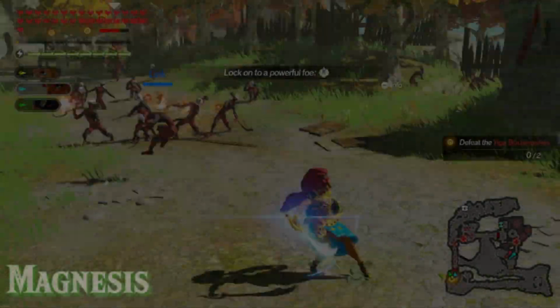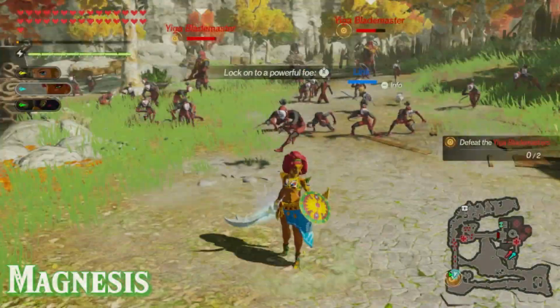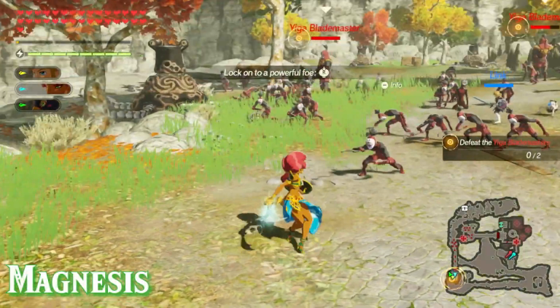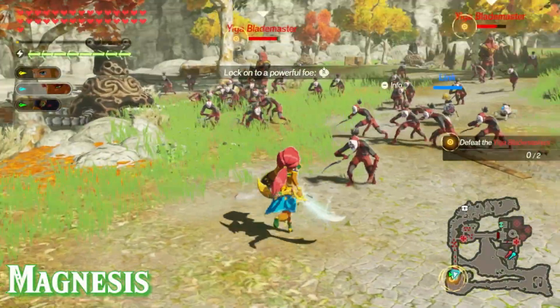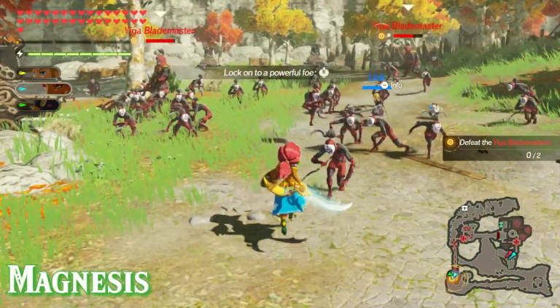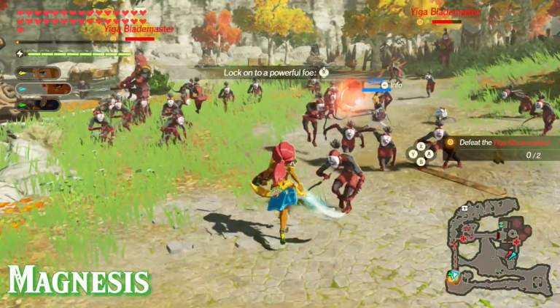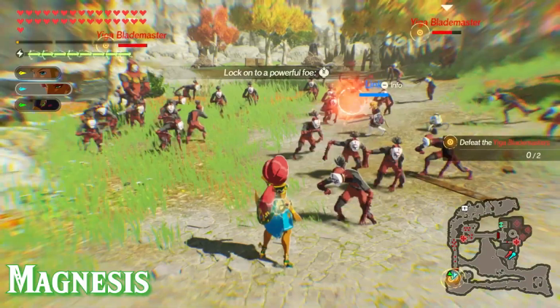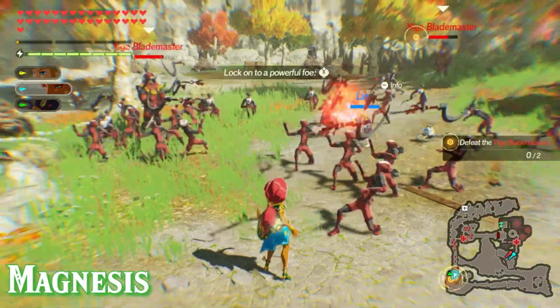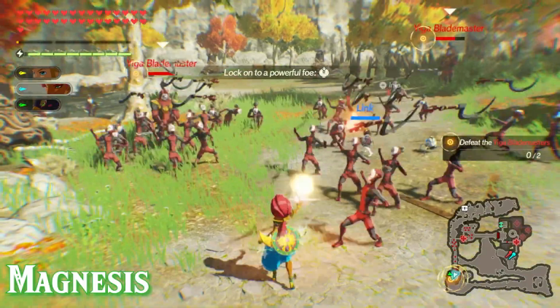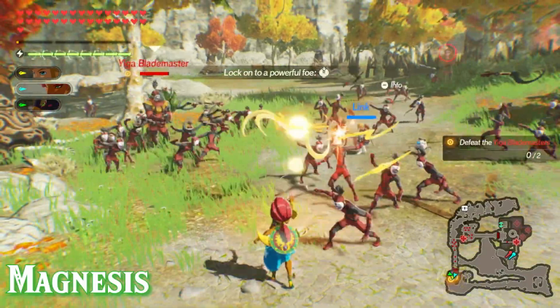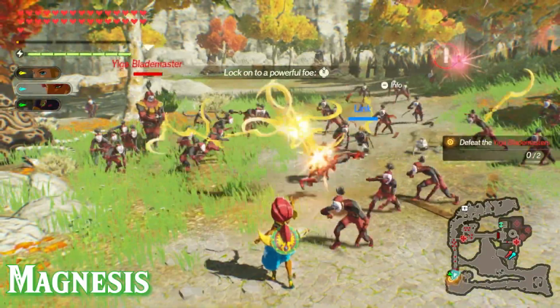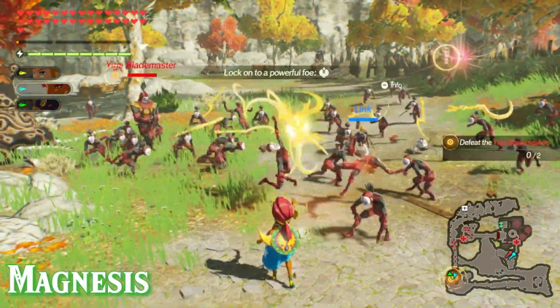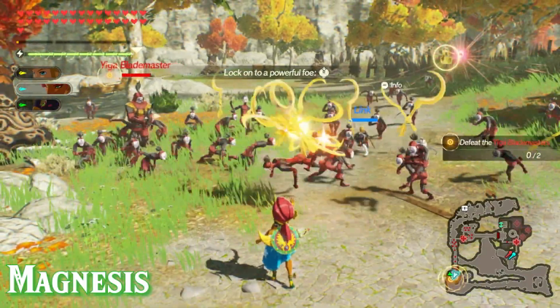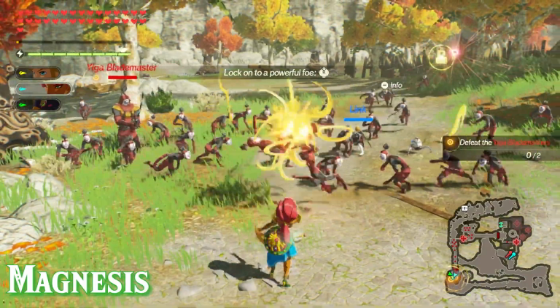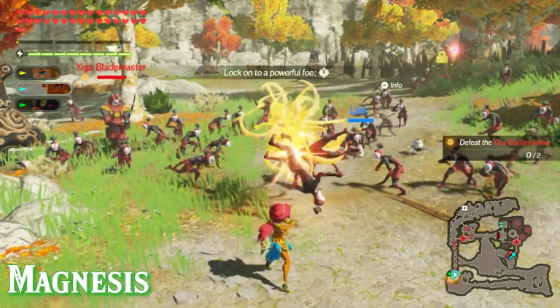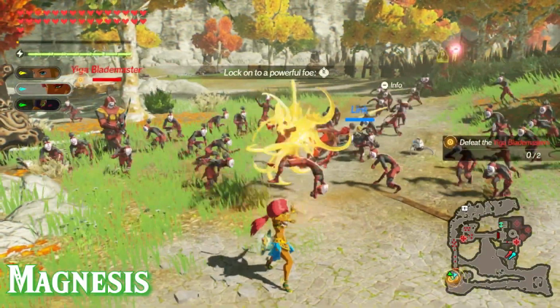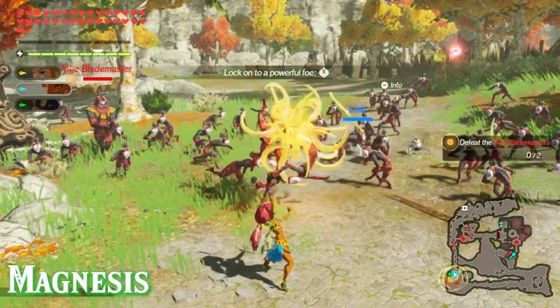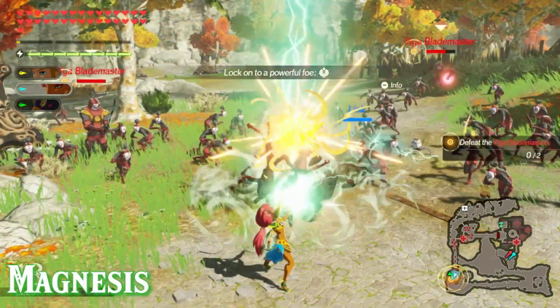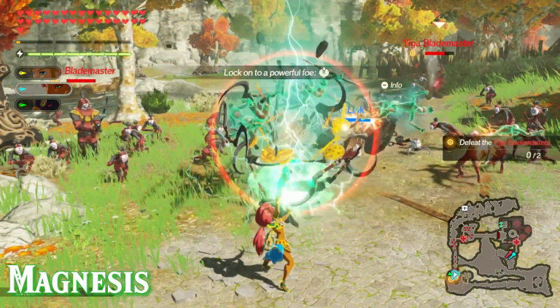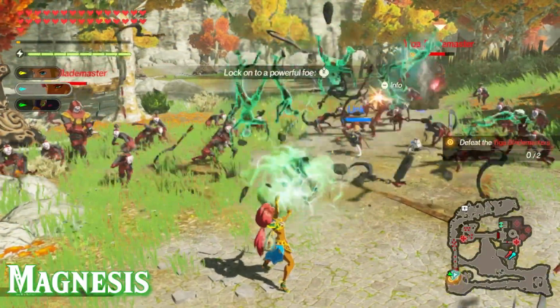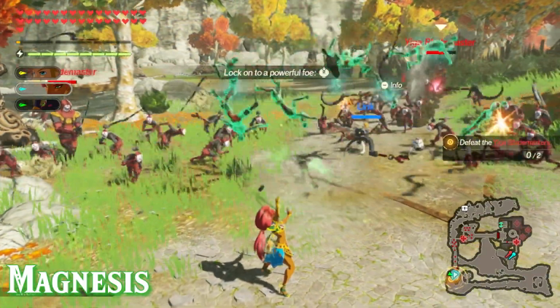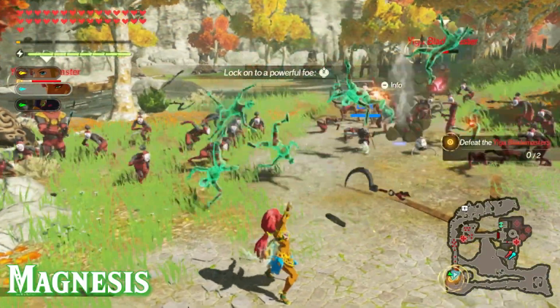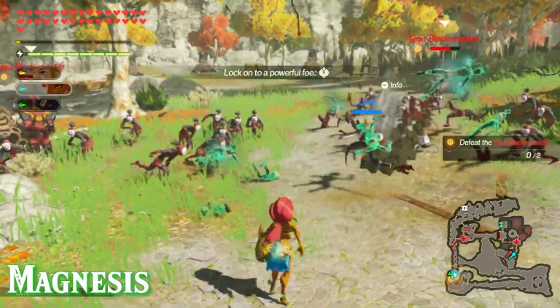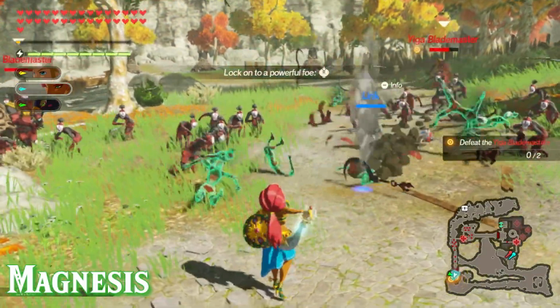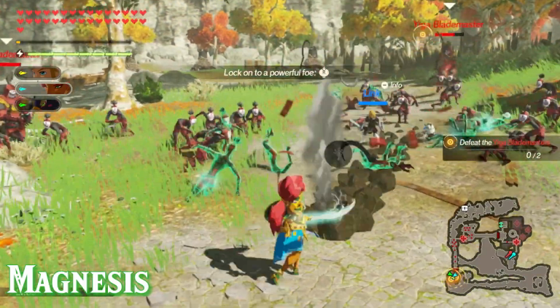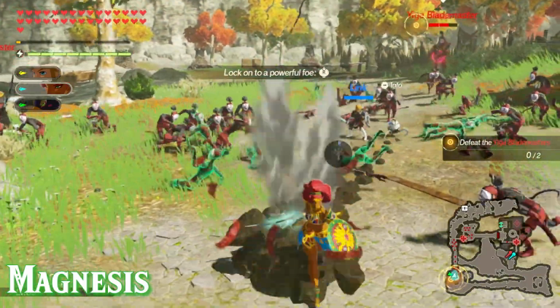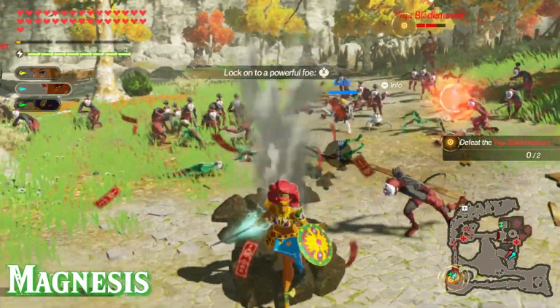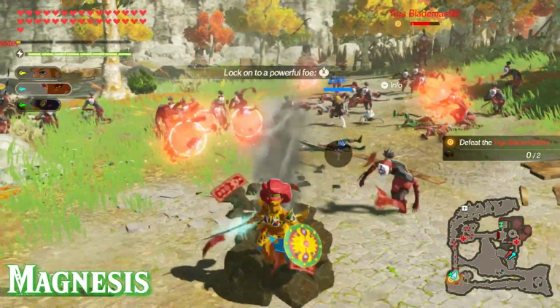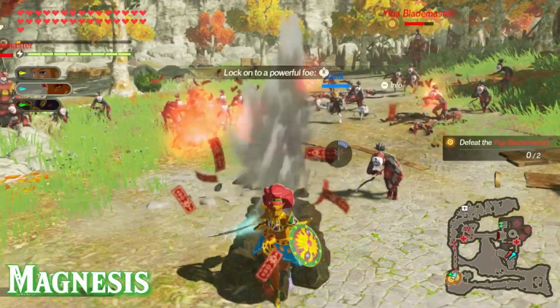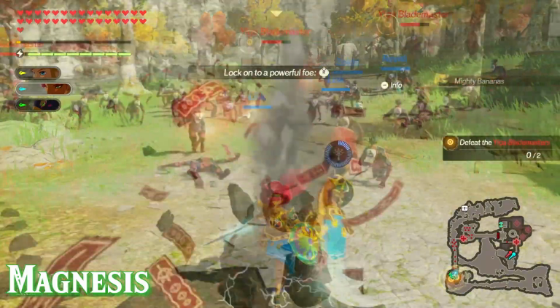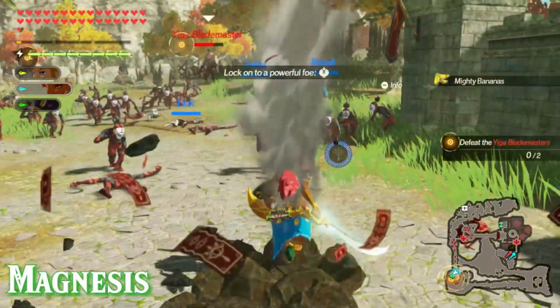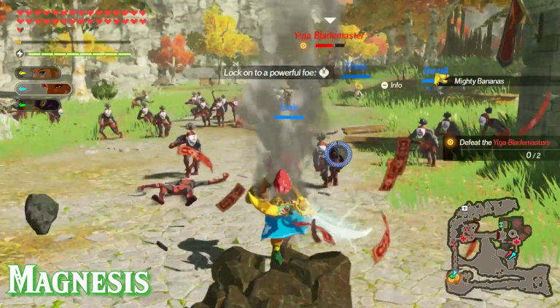For Magnesis, Urbosa will absorb all nearby metal weapons and then after she does this she'll strike the metal weapons with lightning, which deals damage to nearby enemies.